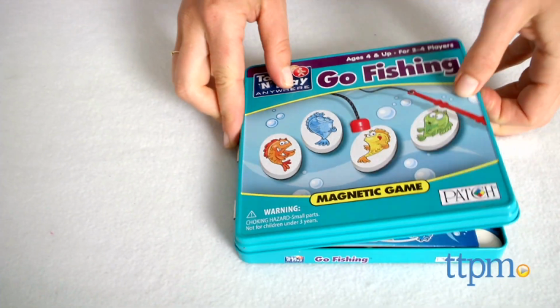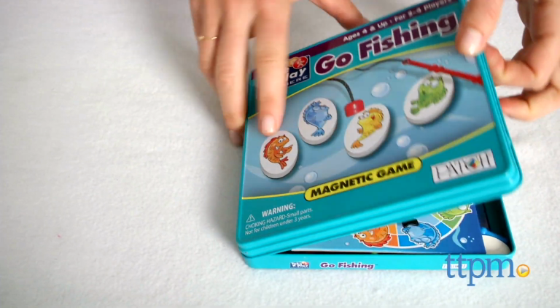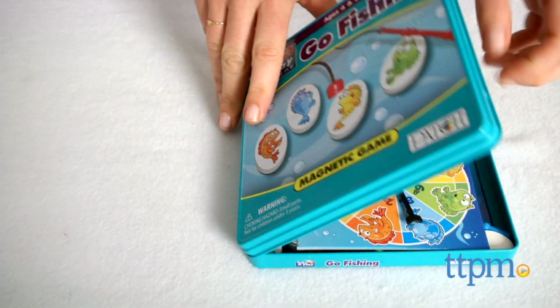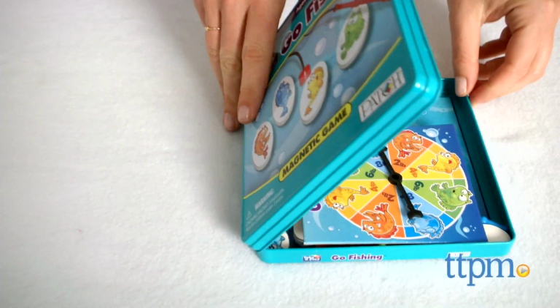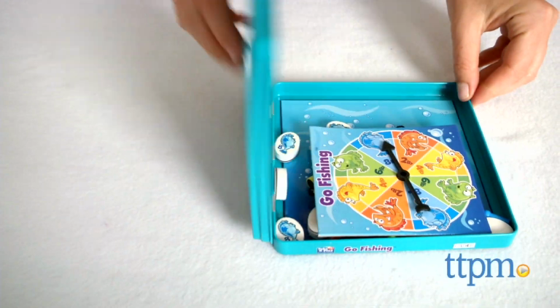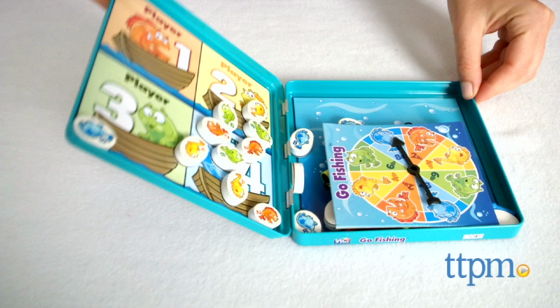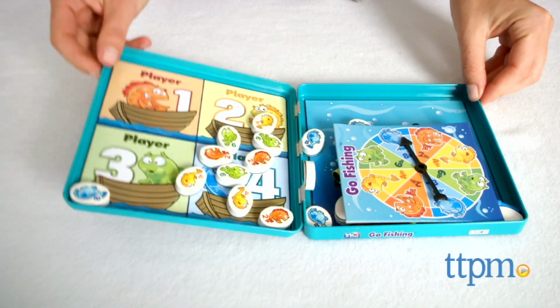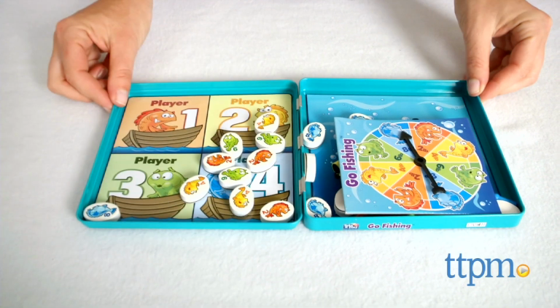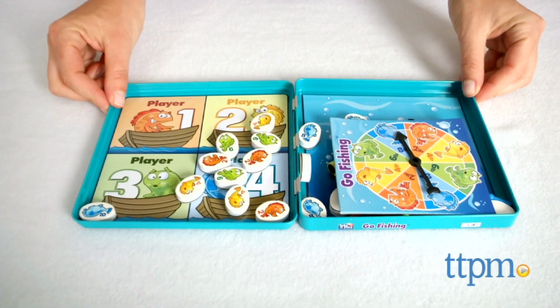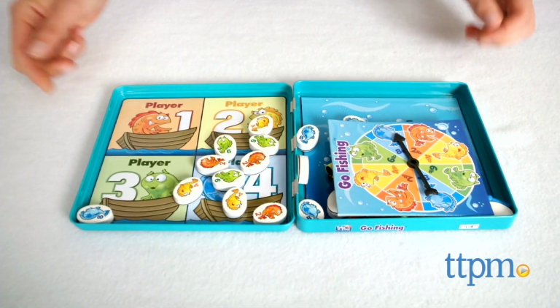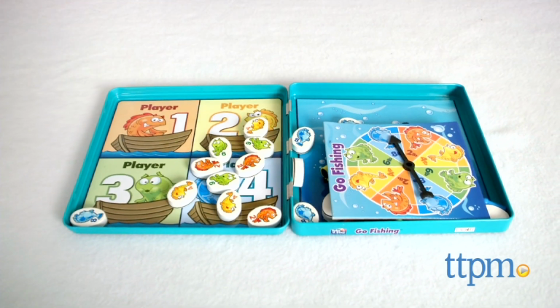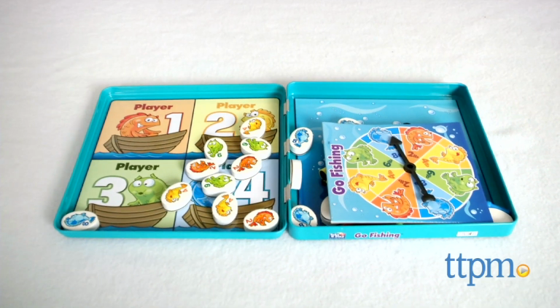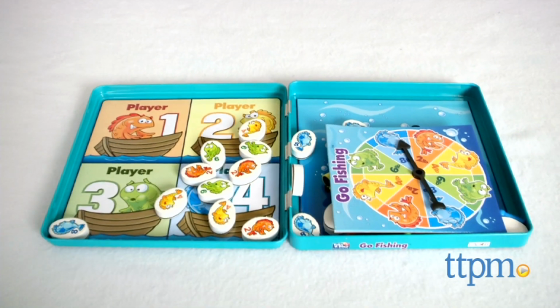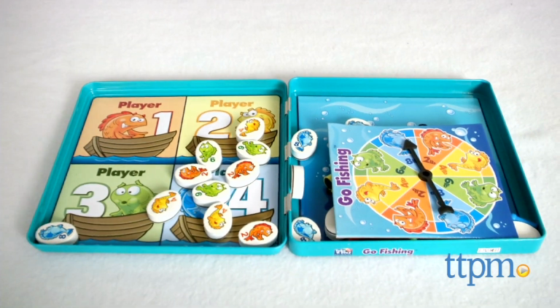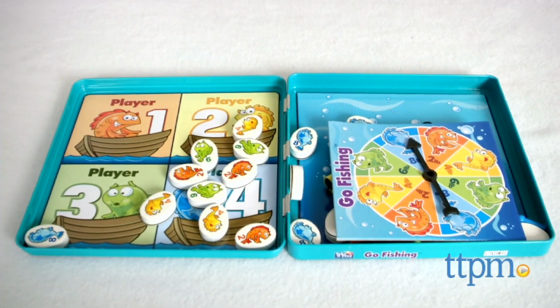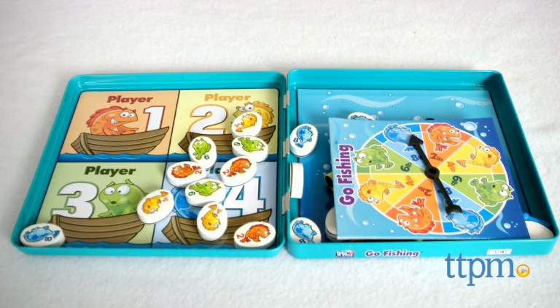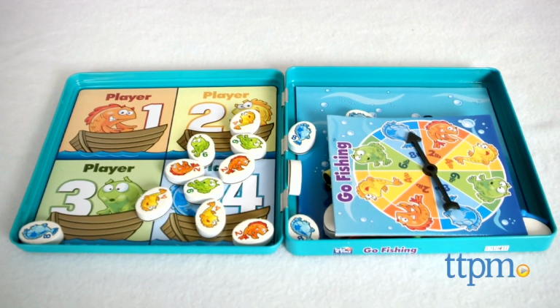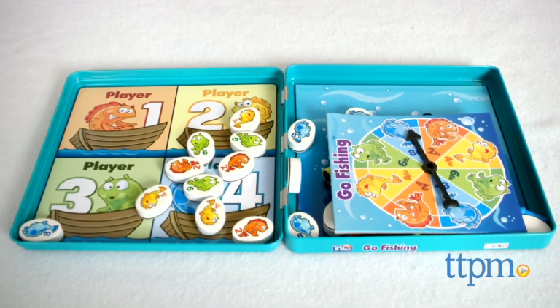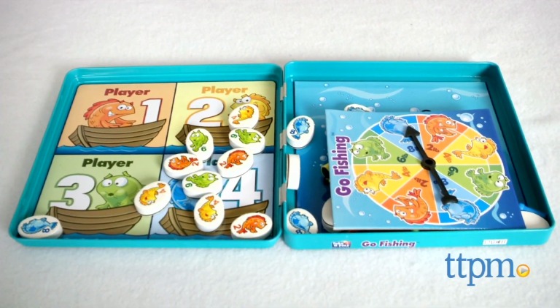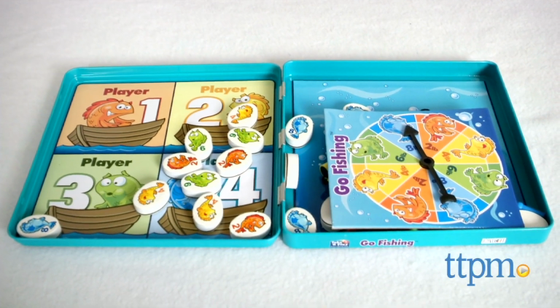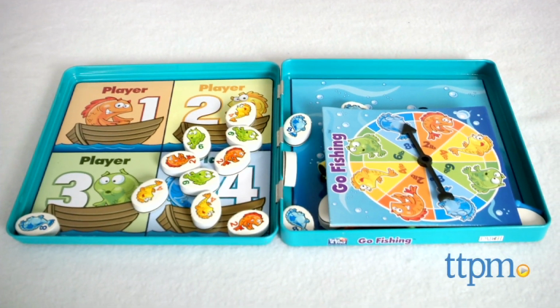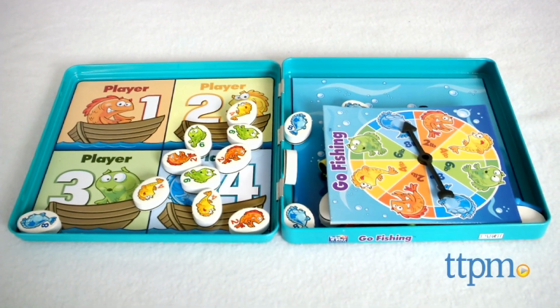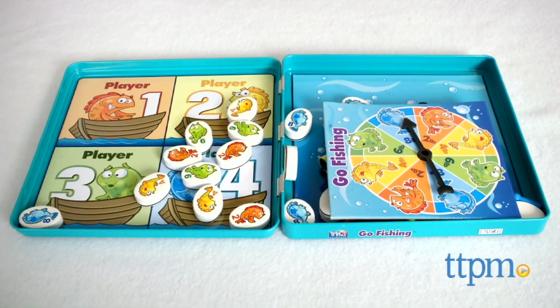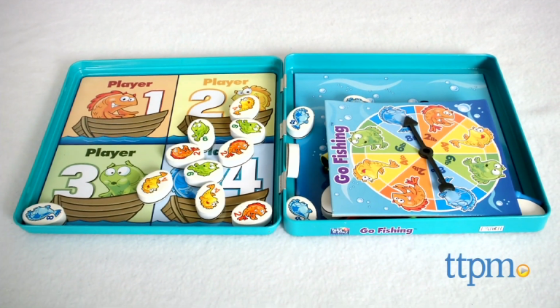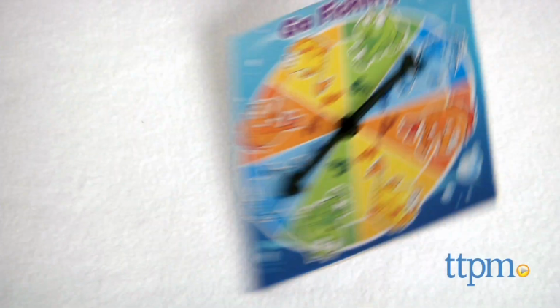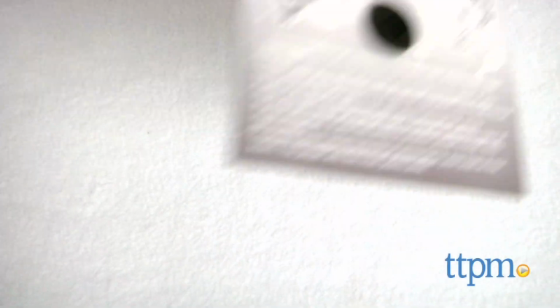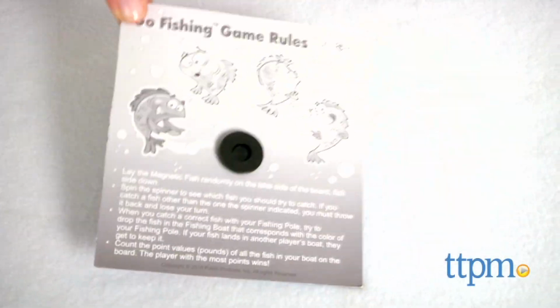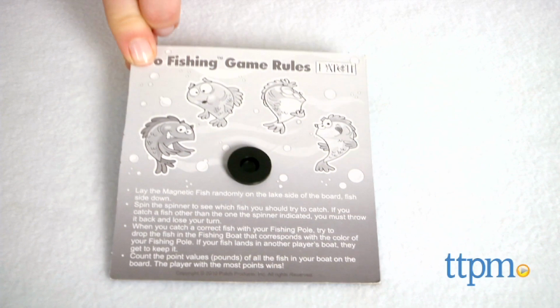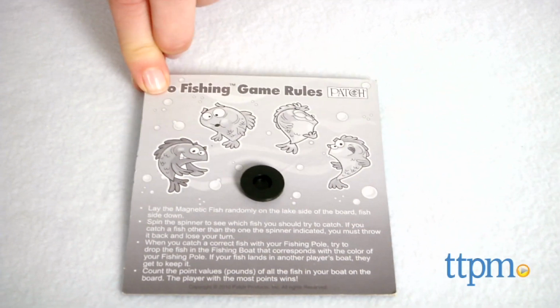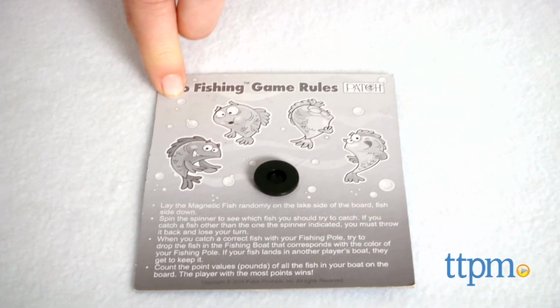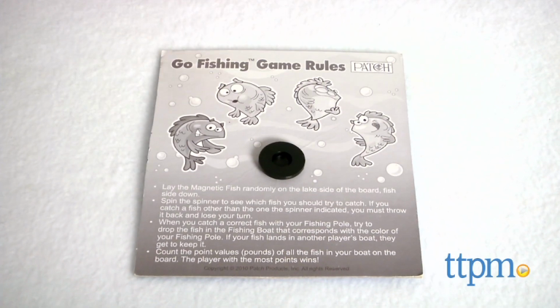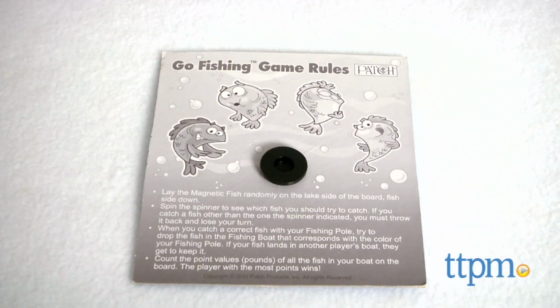Go Fishing comes with 16 magnetic fish, 4 poles, a spinner, a magnetic game board, and rules located on the back of the spinner.